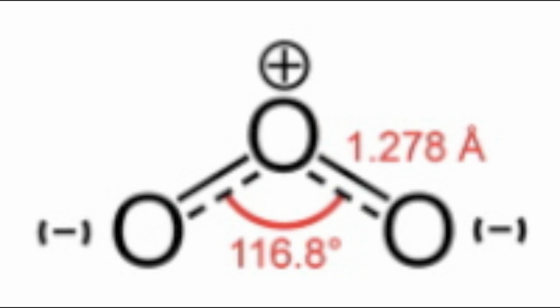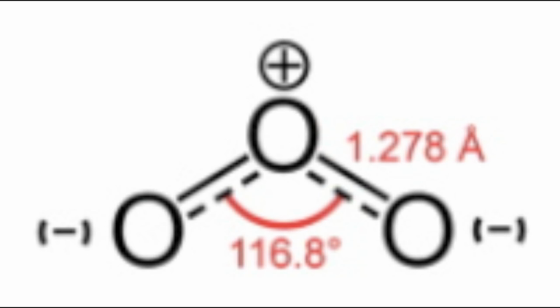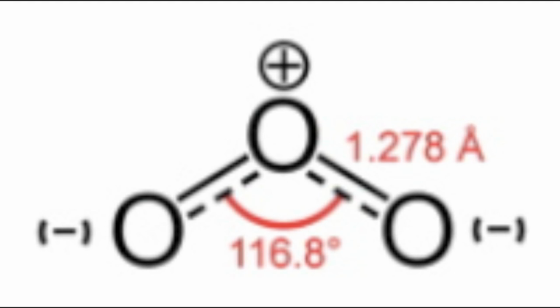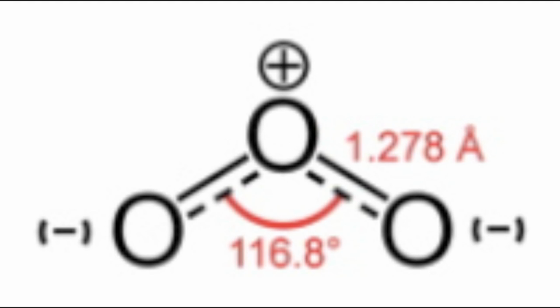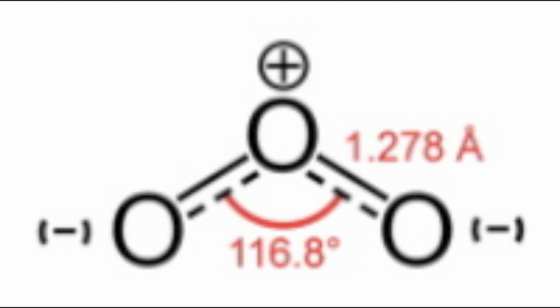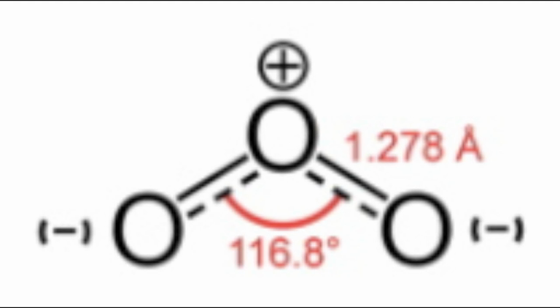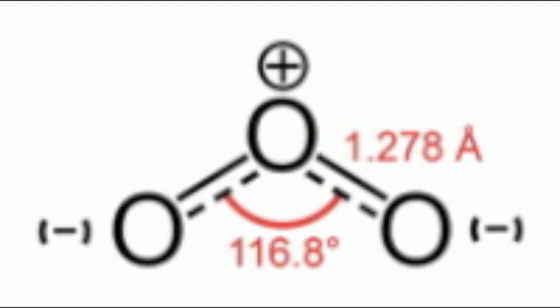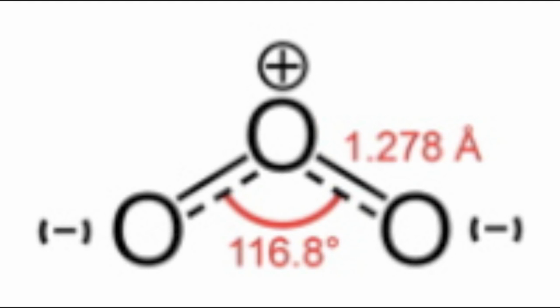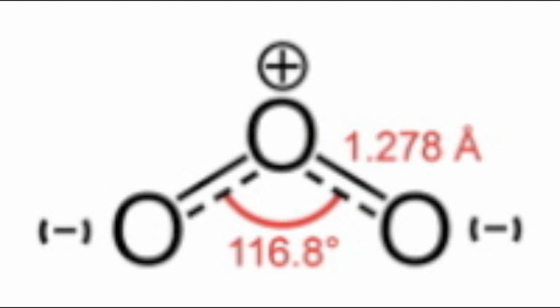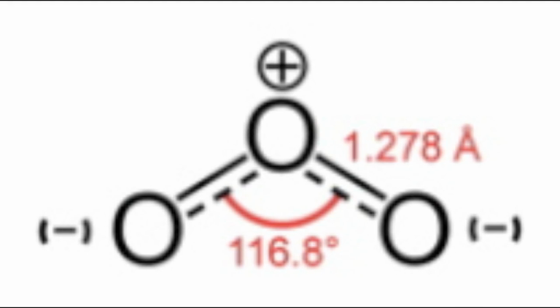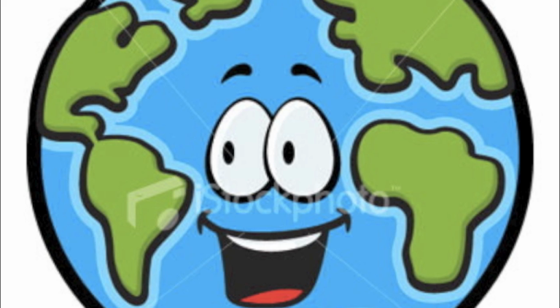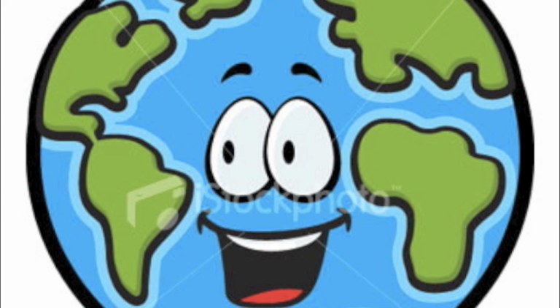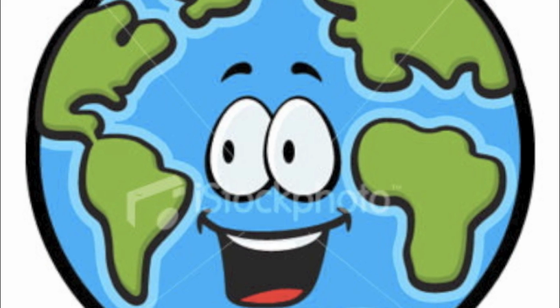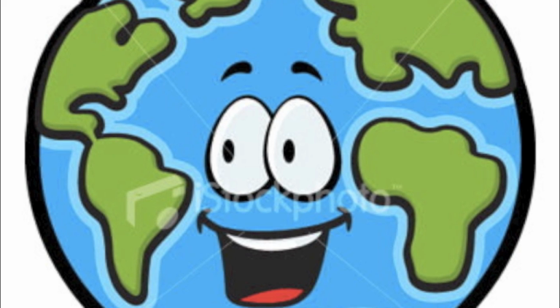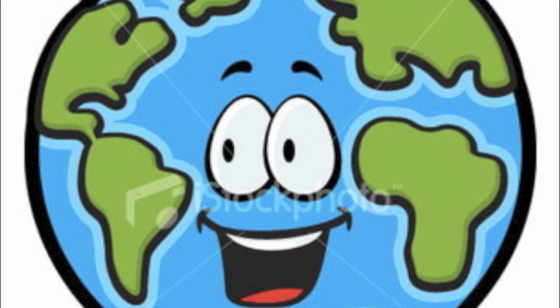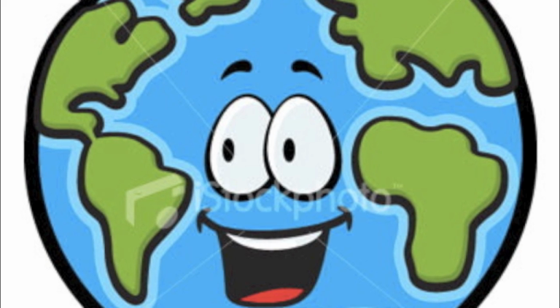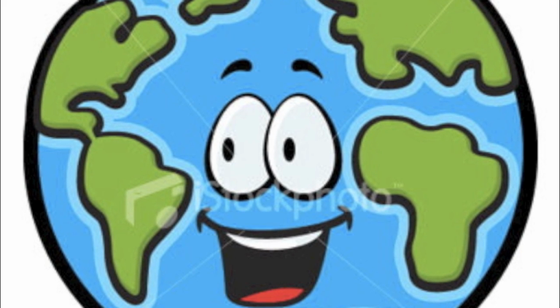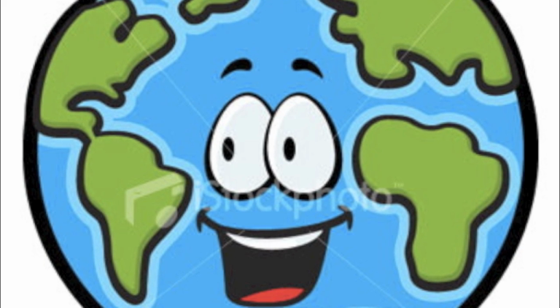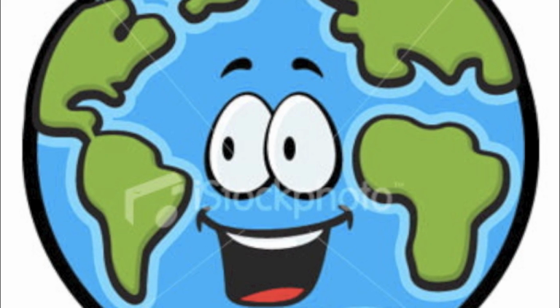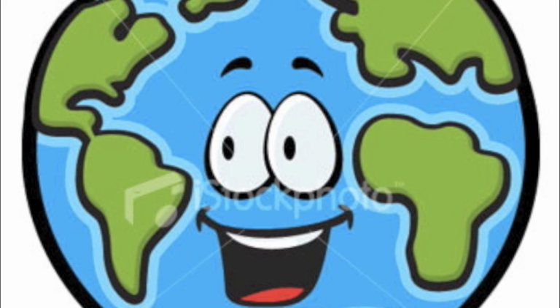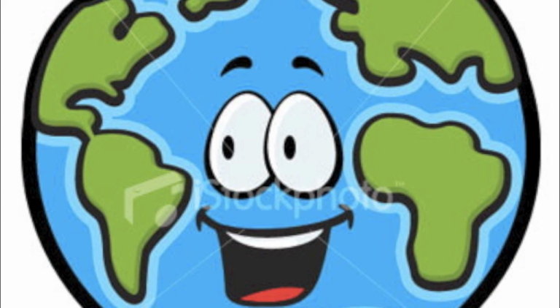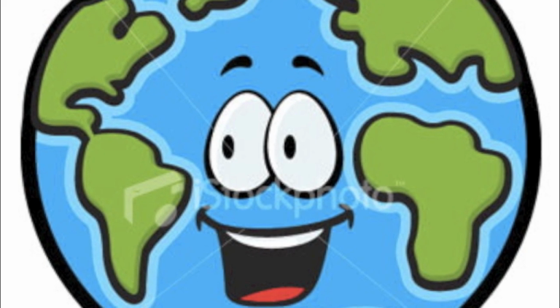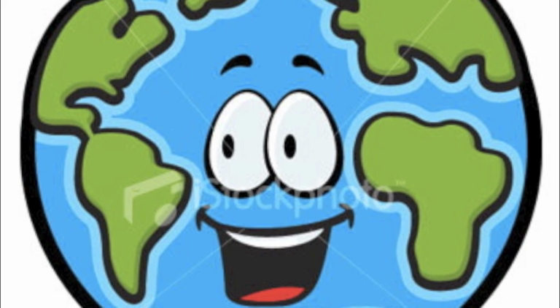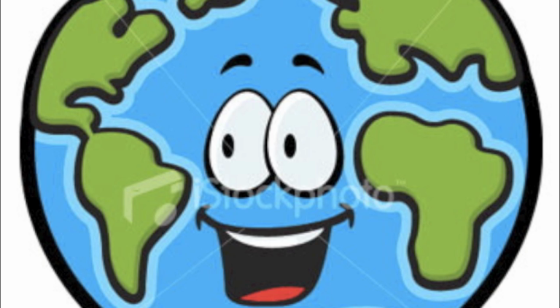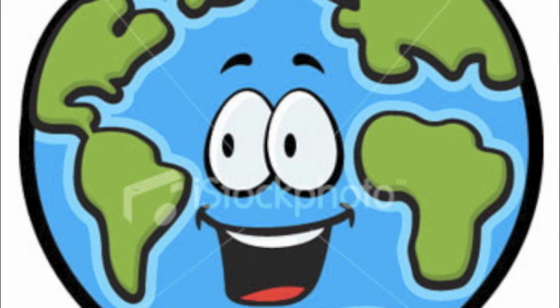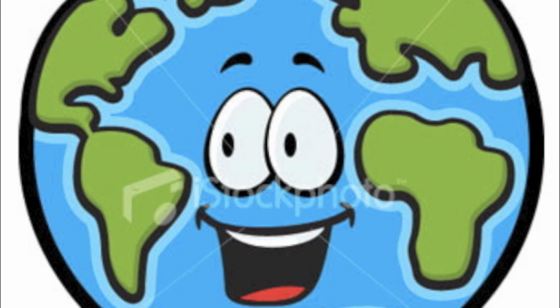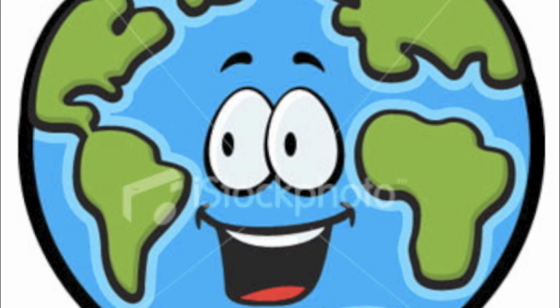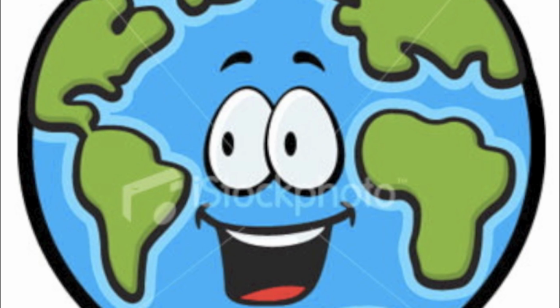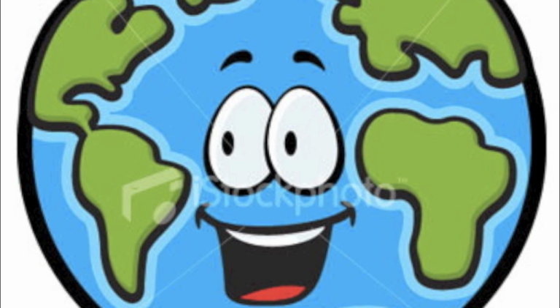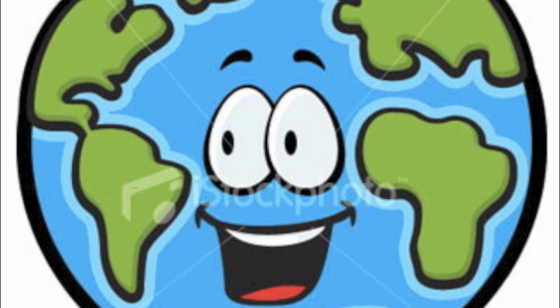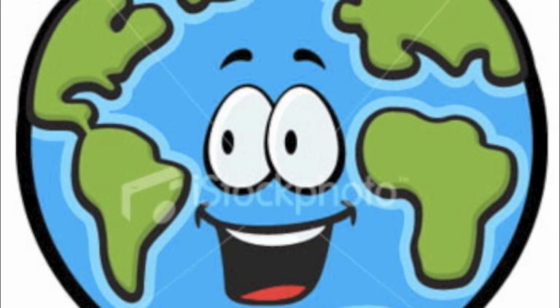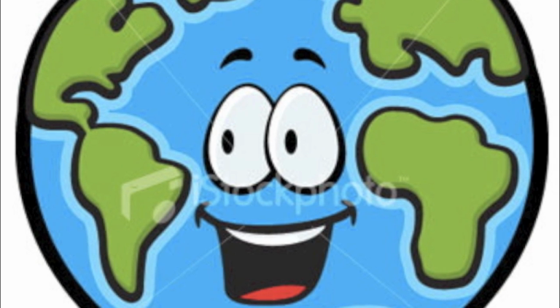It's important to be aware of what we're doing to our planet. If we all make a conscious effort to go green, we can make the earth a happy place to live.